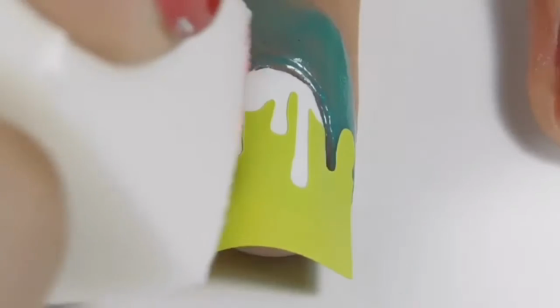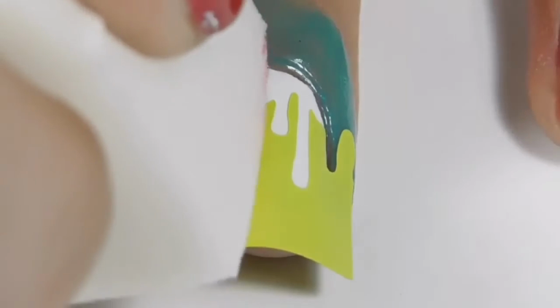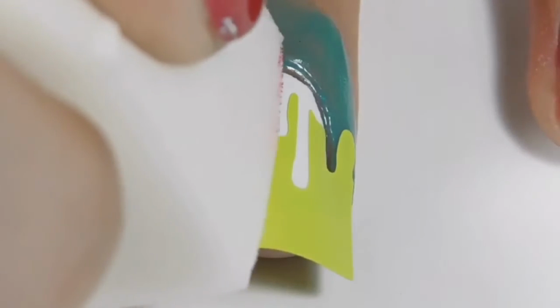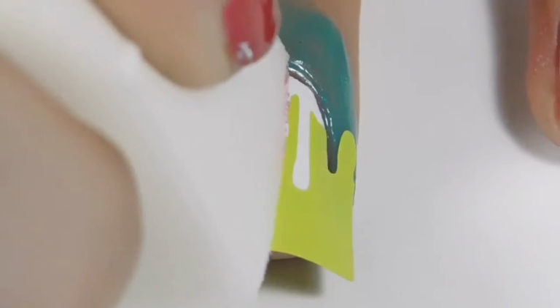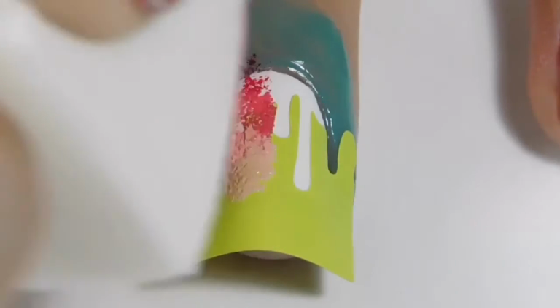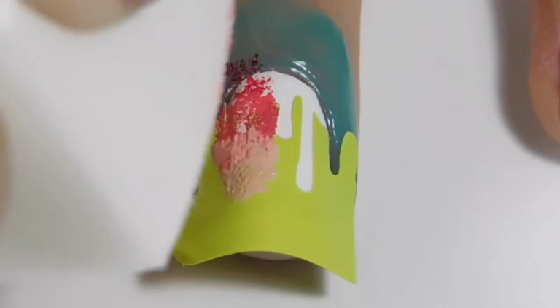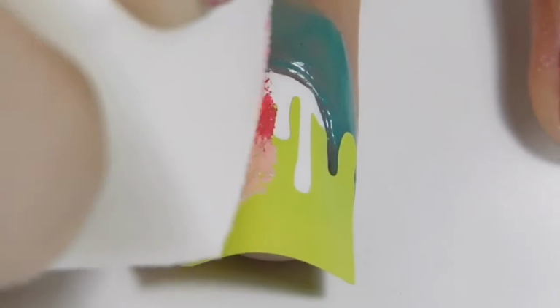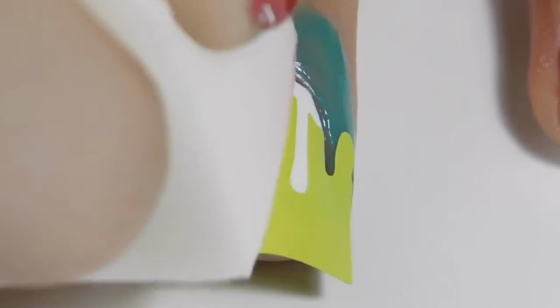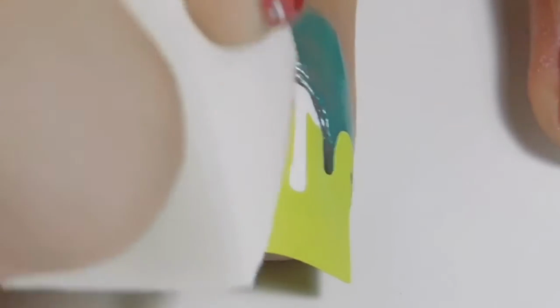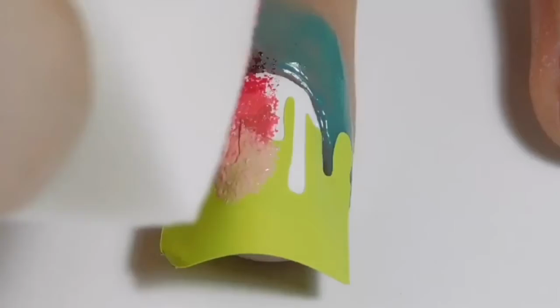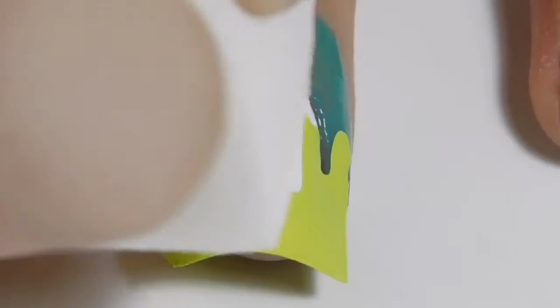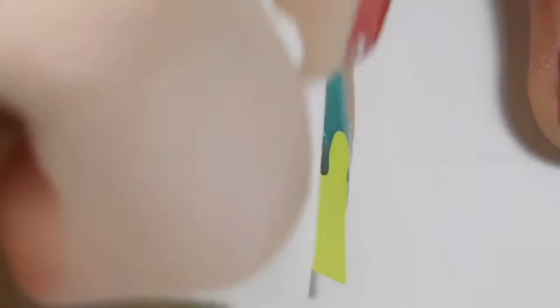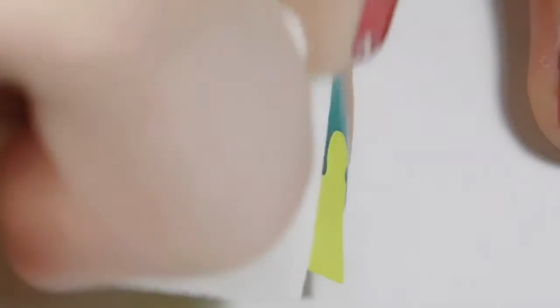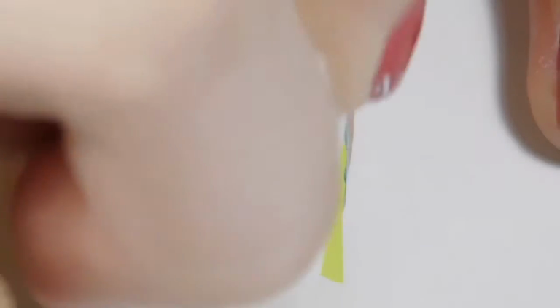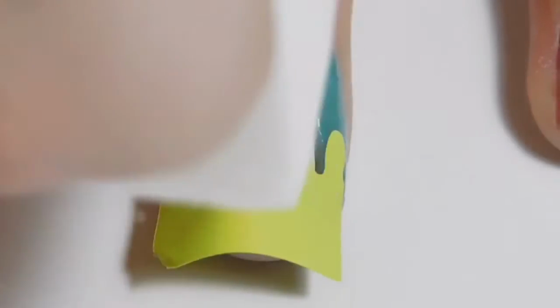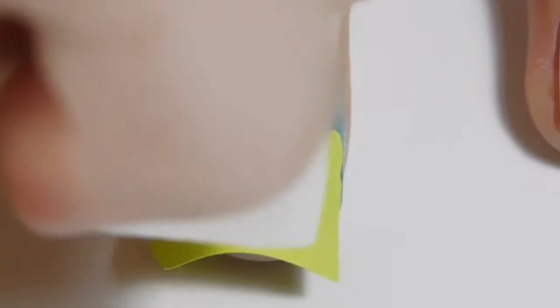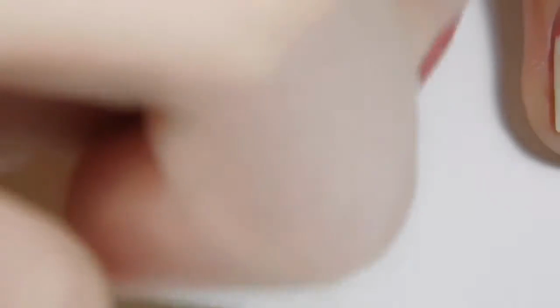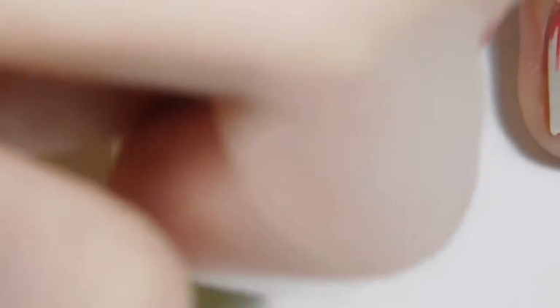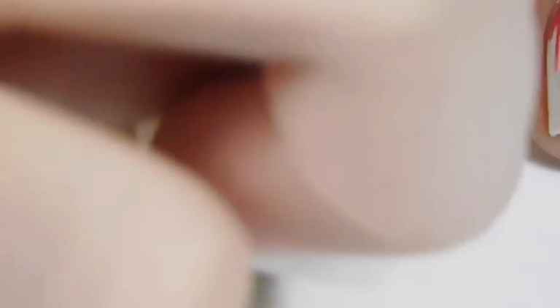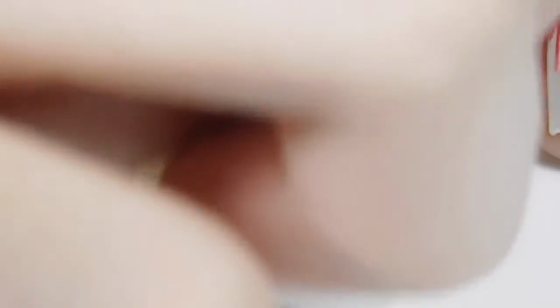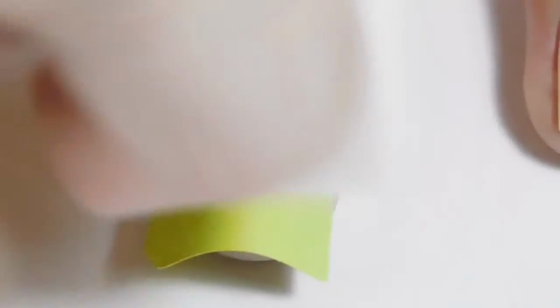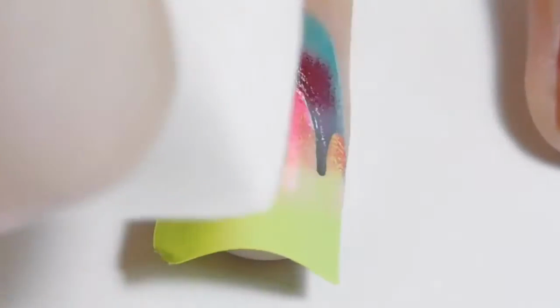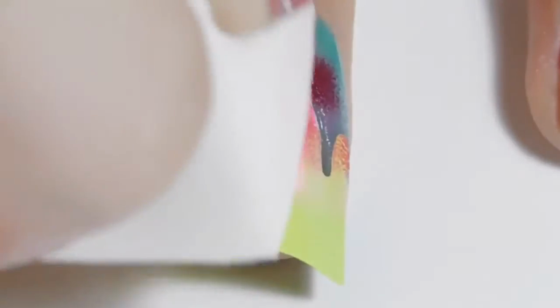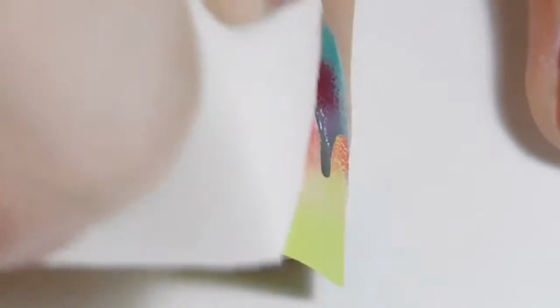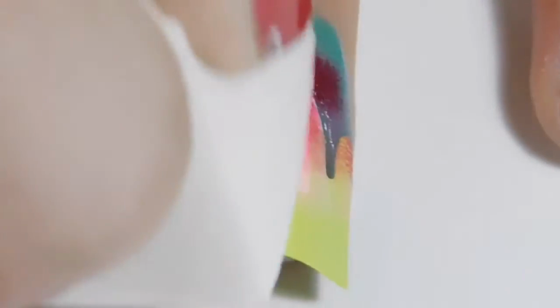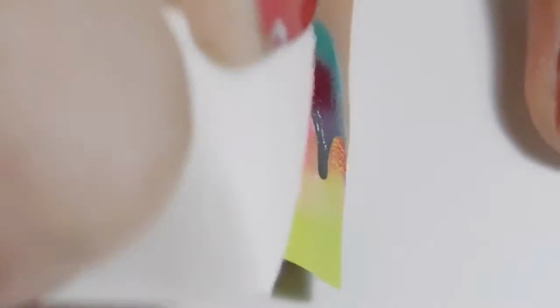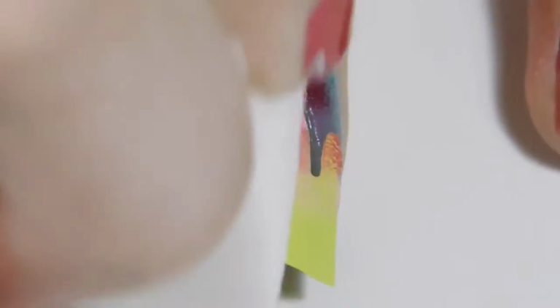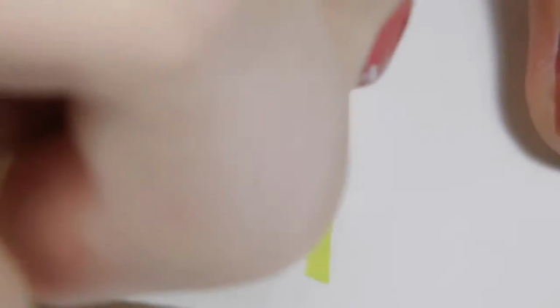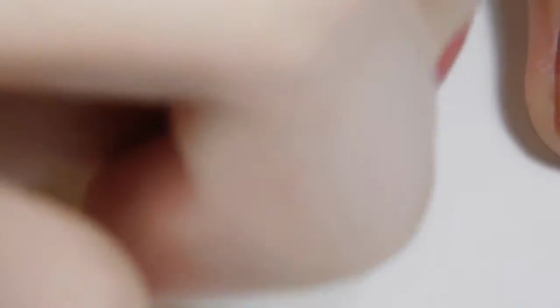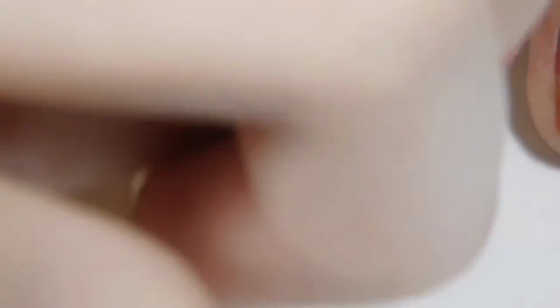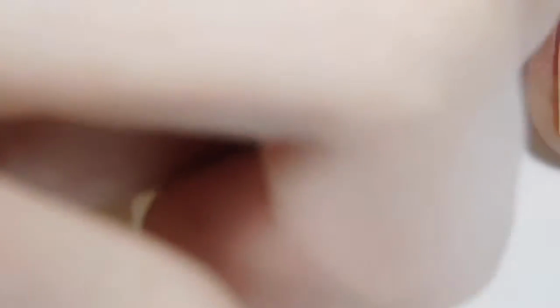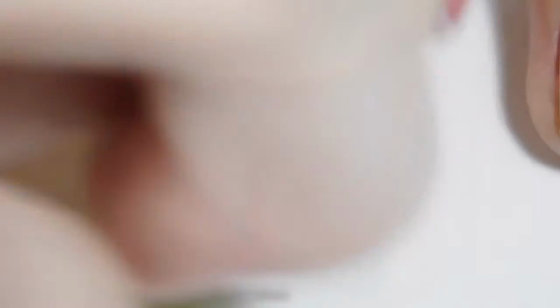Then I am simply dabbing the makeup sponge all over my nail to create the gradient effect.